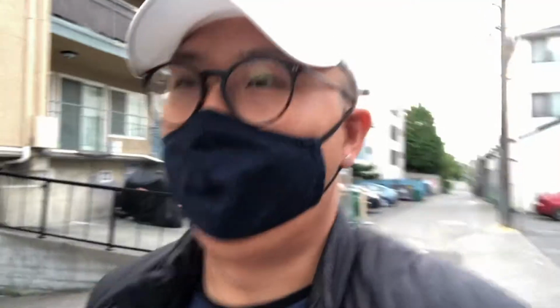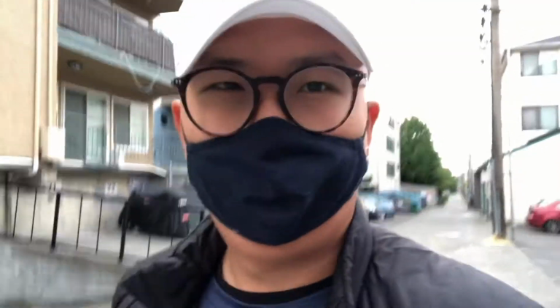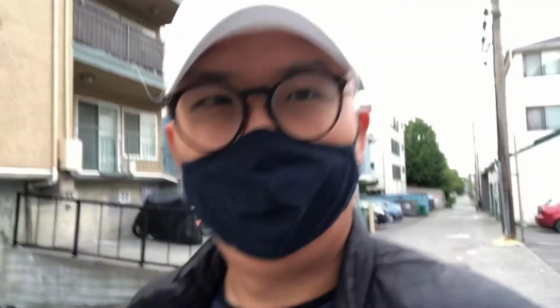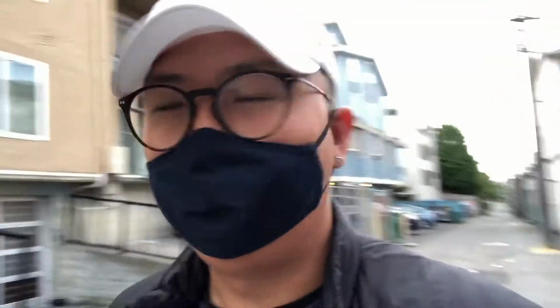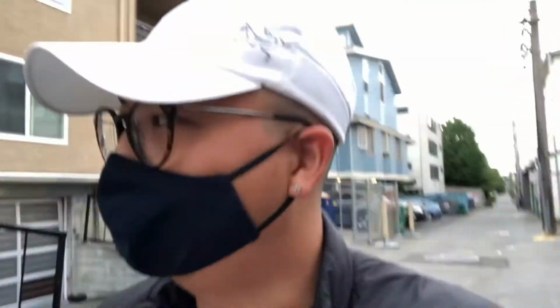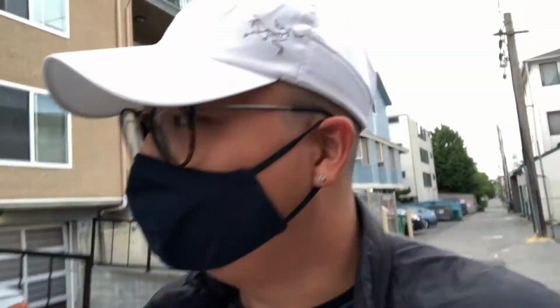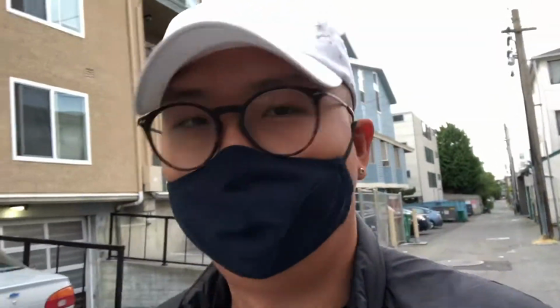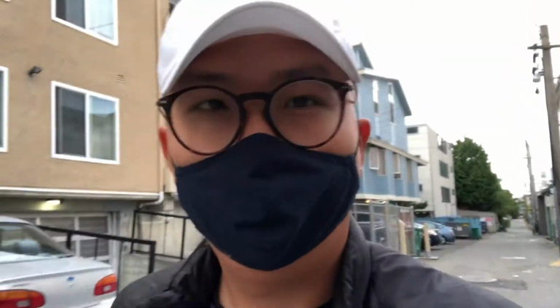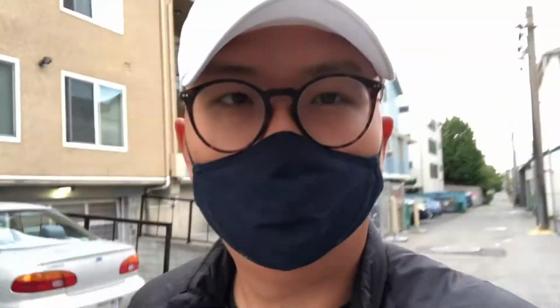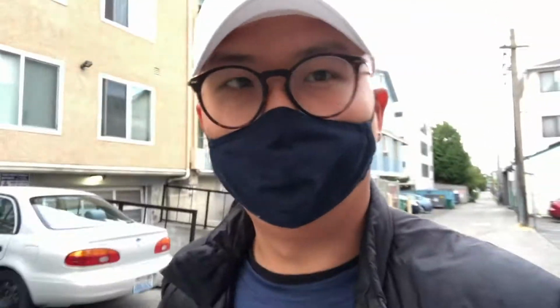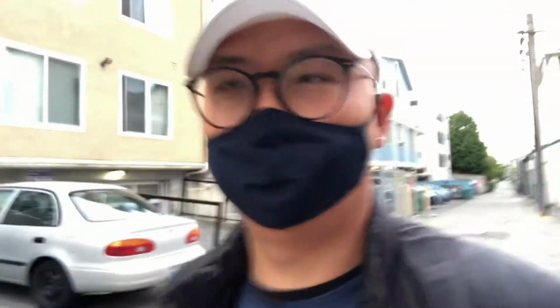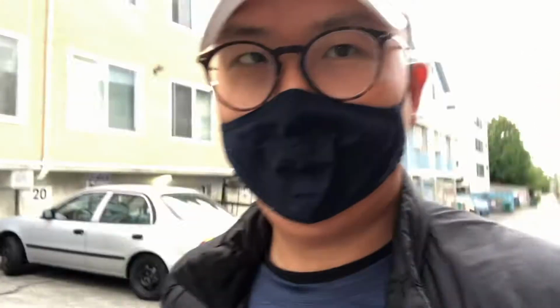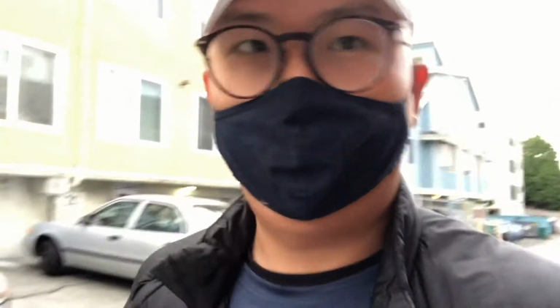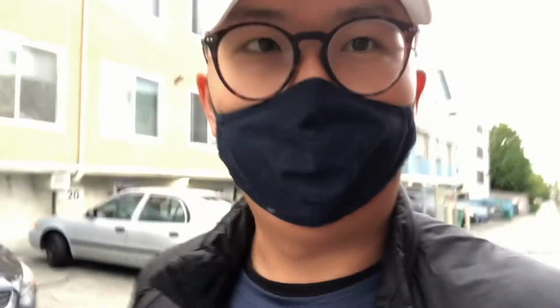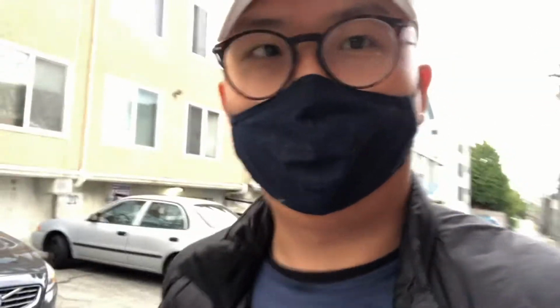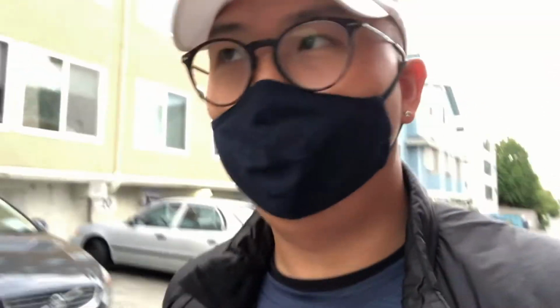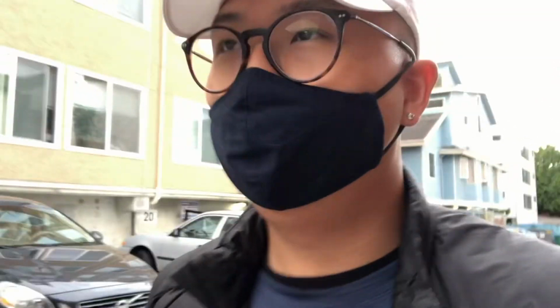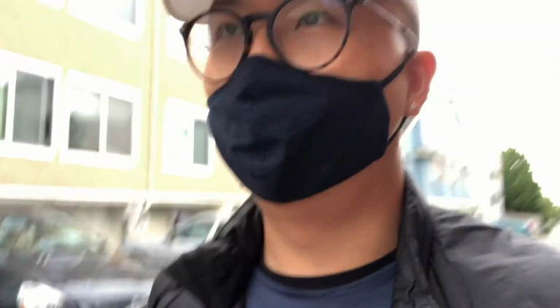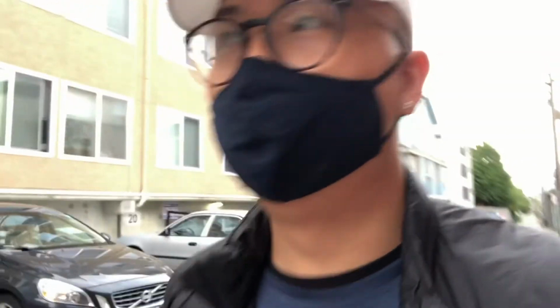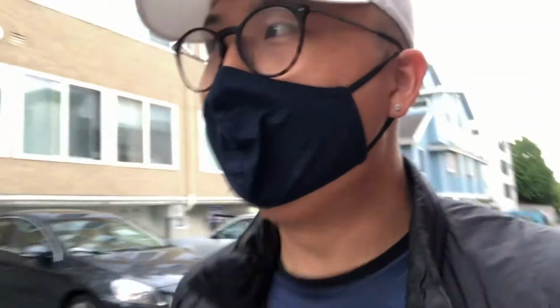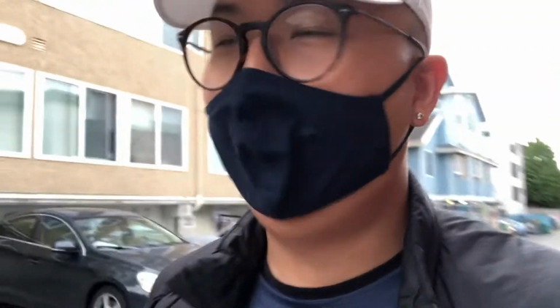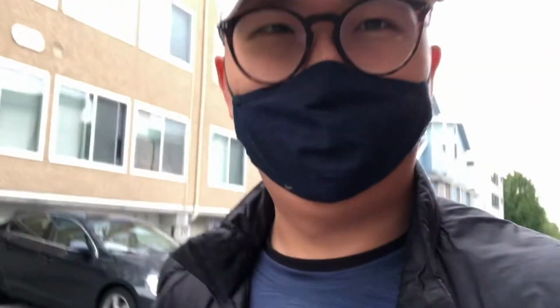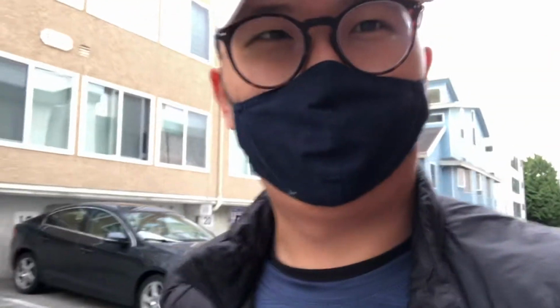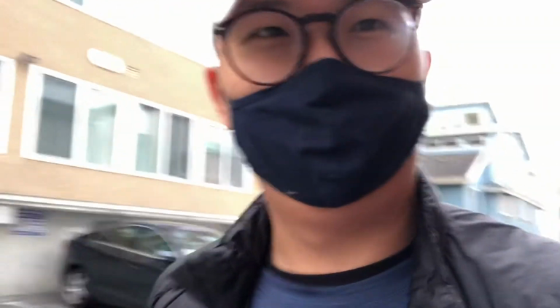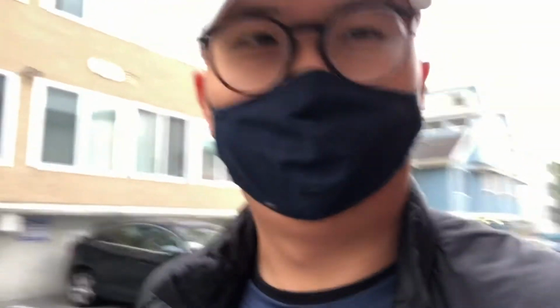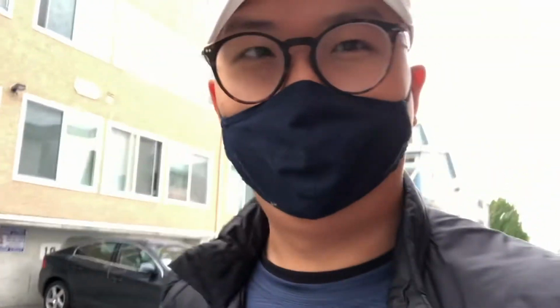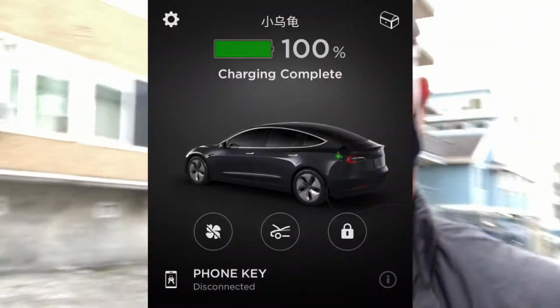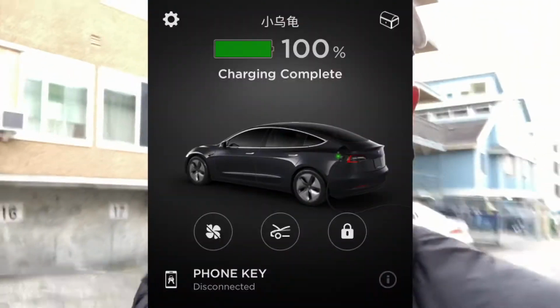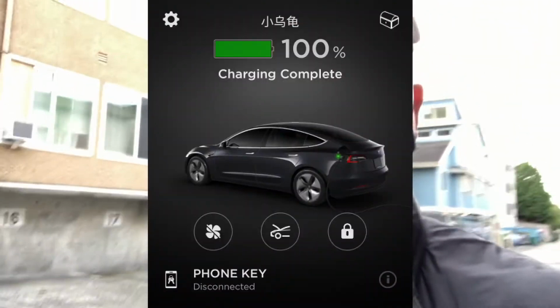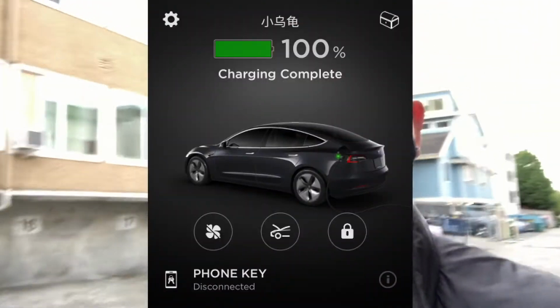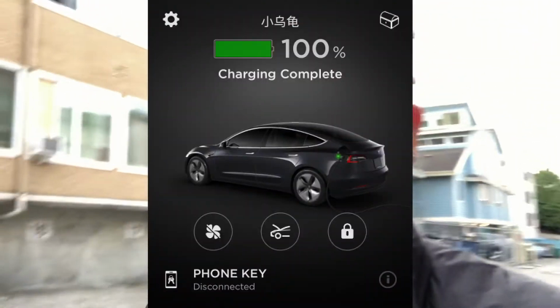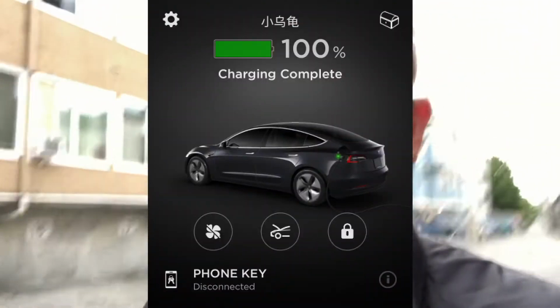It's 8 a.m. in the morning. Going to pick up our car because it has been charging overnight. I tried to charge it to 200 percent.